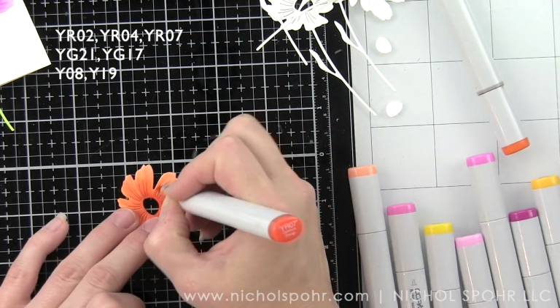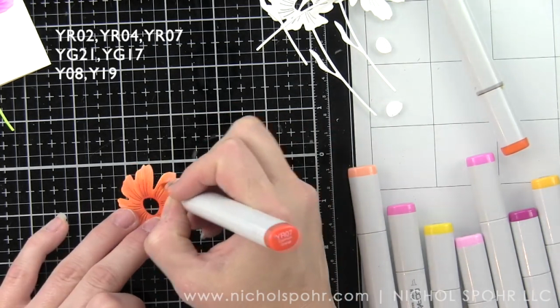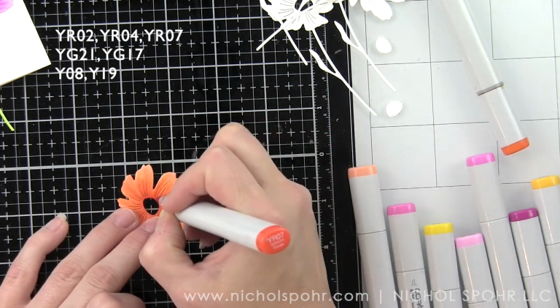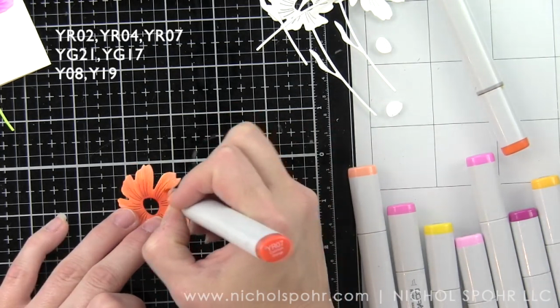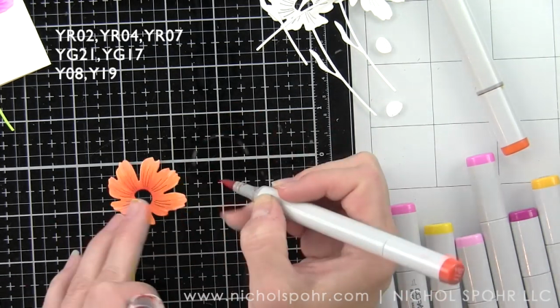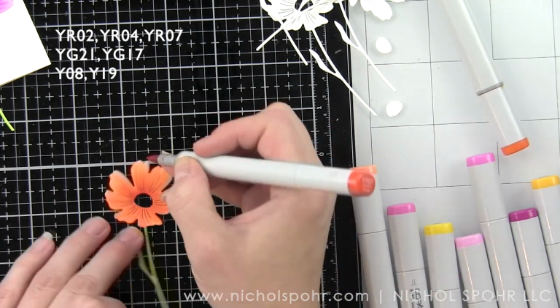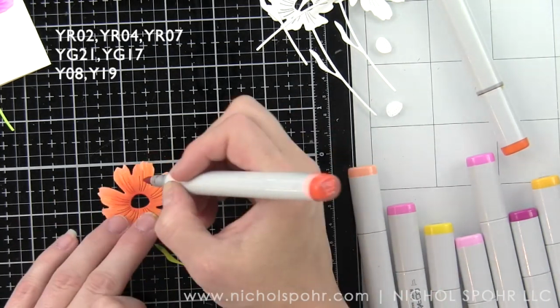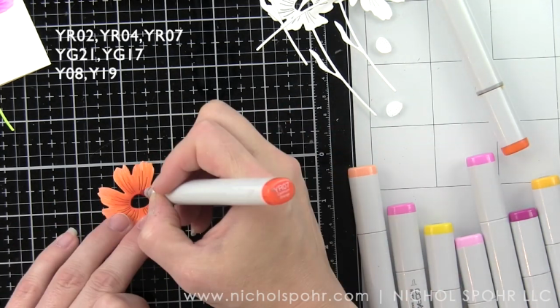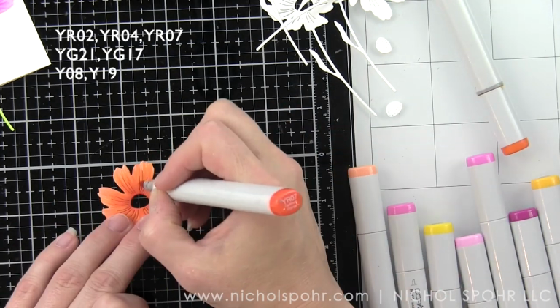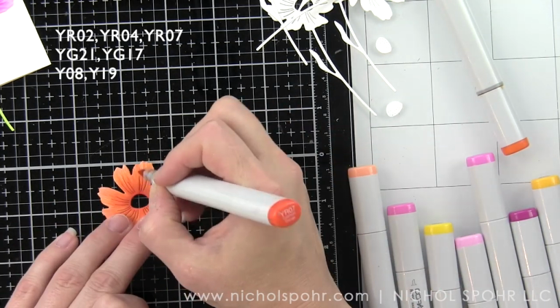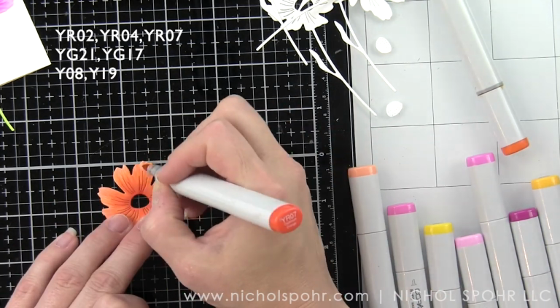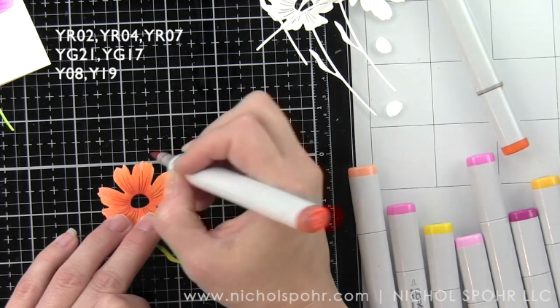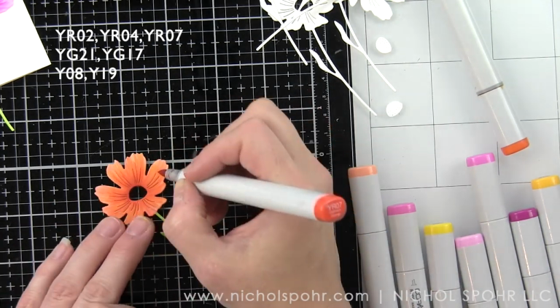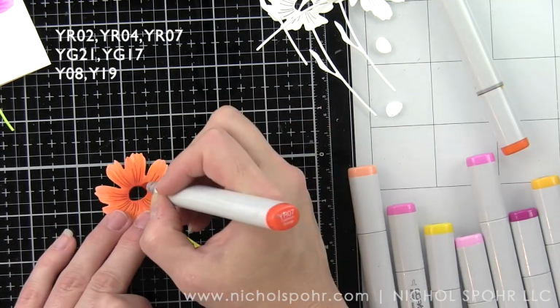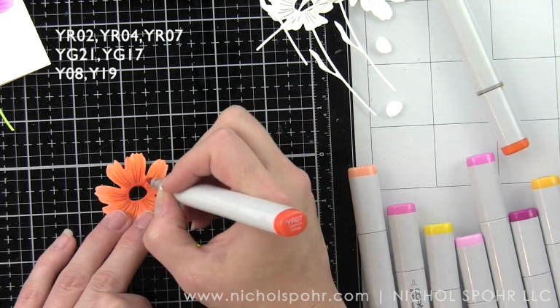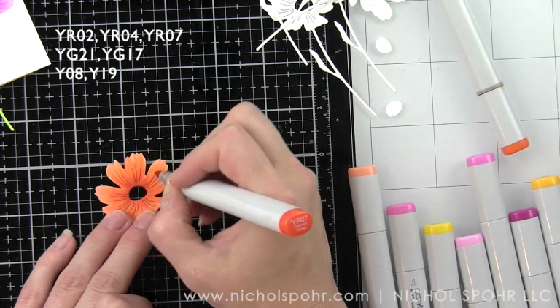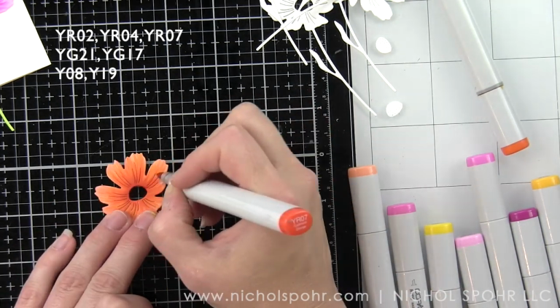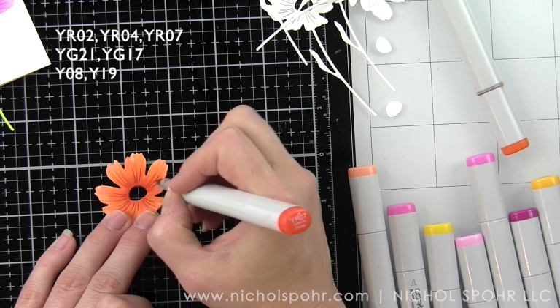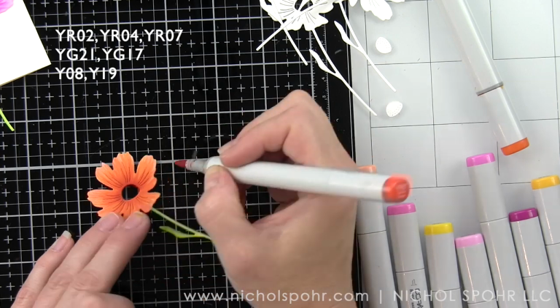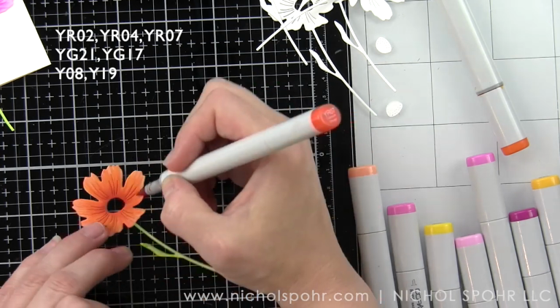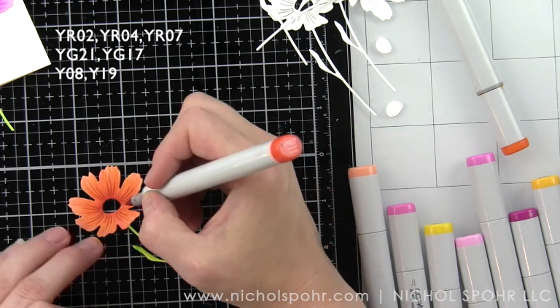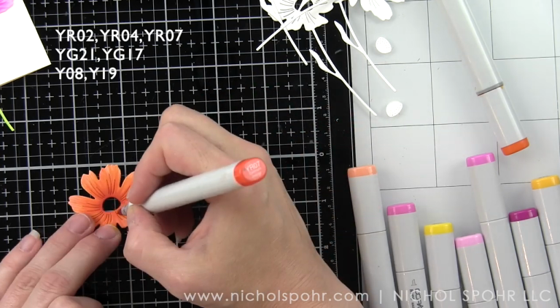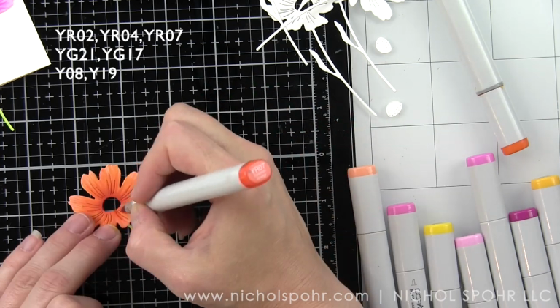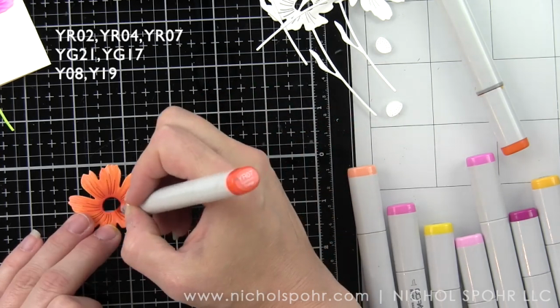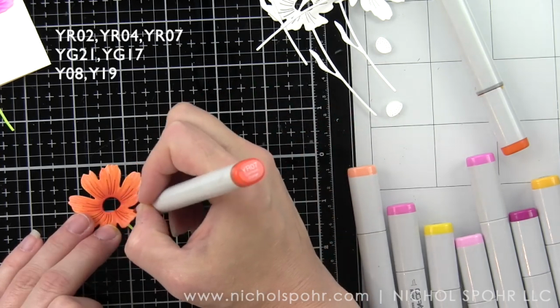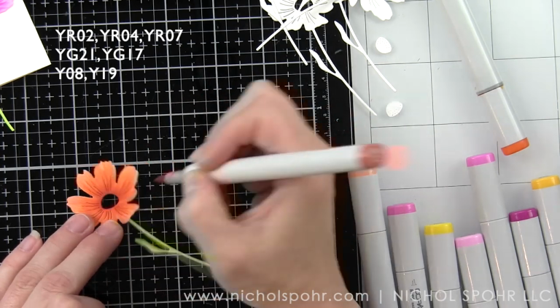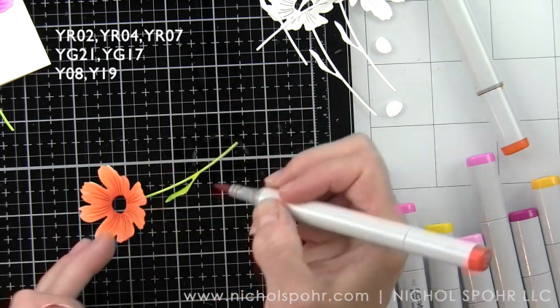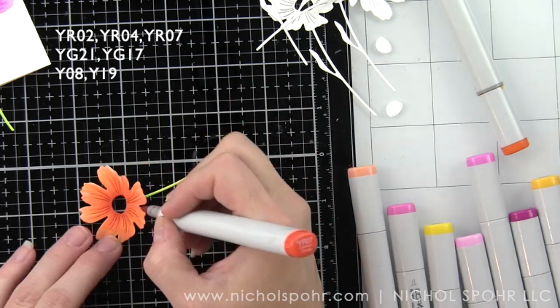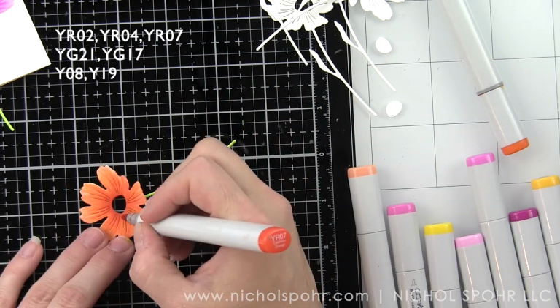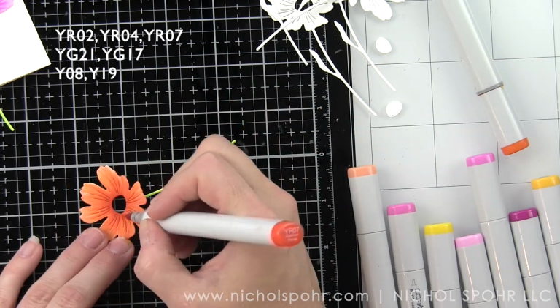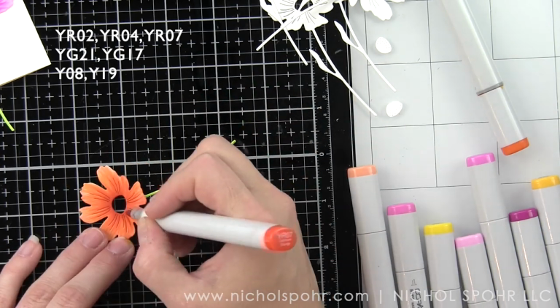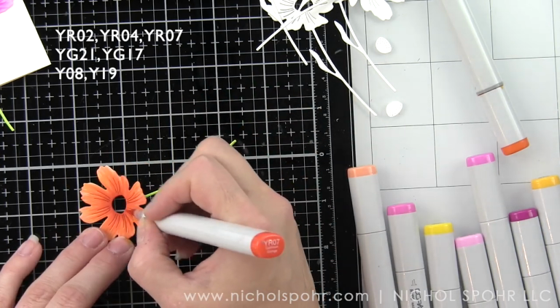We're going to go back in with YR07, which is a yellow-red color giving you a beautiful bright orange, and feather out our darkest color from the center of the flower before going back in with YR04 and feathering out our midtone color. I take that midtone color almost to the ends of each petal but not completely covering up the YR02 base color — this is what gives you that great depth and dimension. If it gets blended out too much you can always go back with your darkest color and add in more.